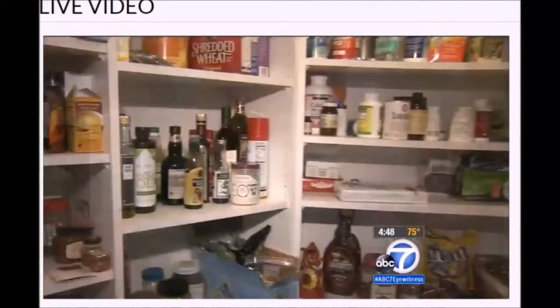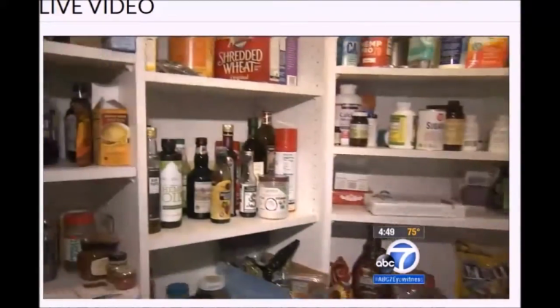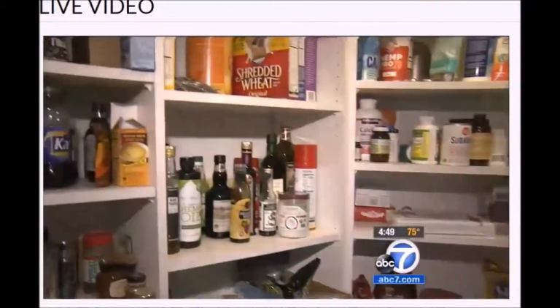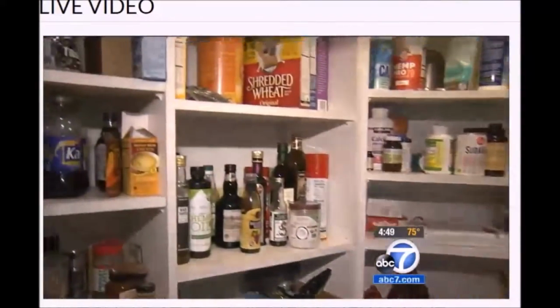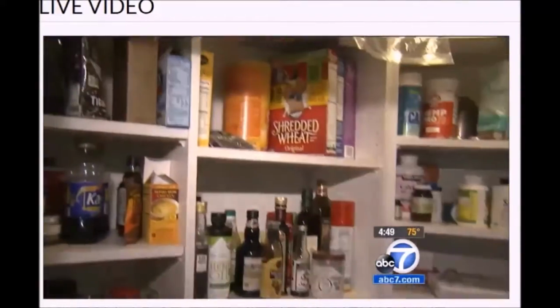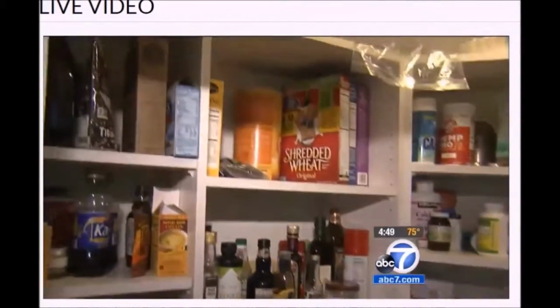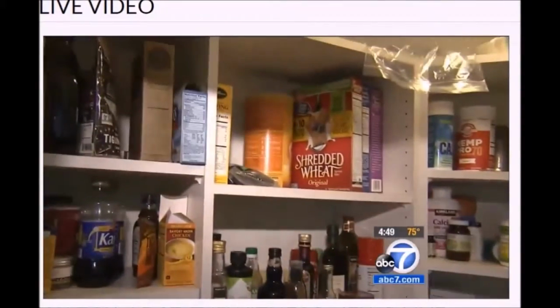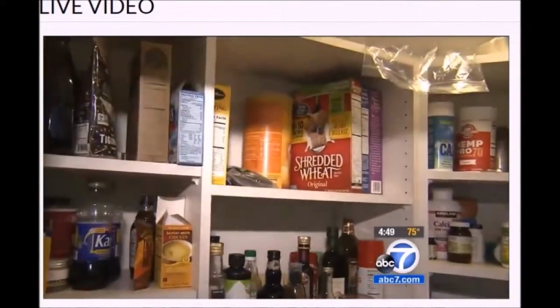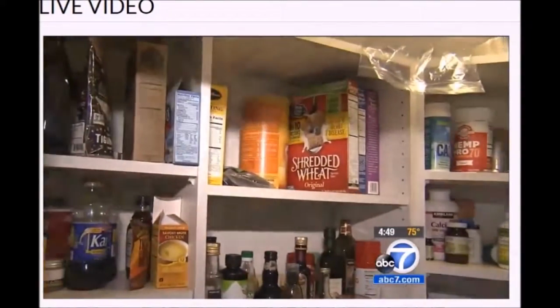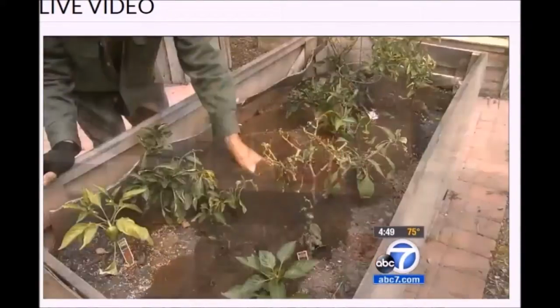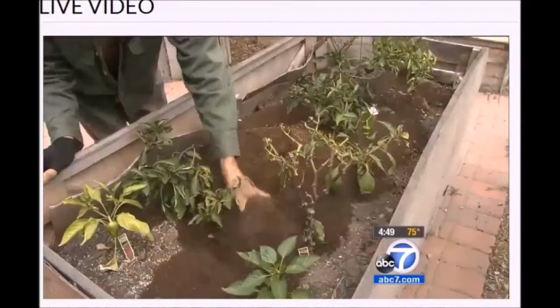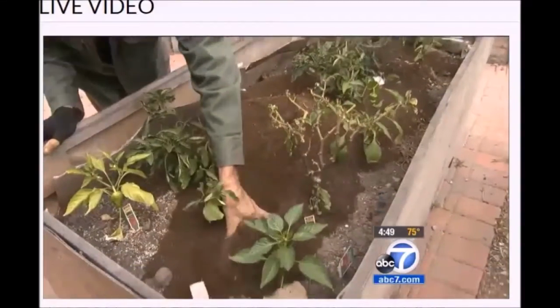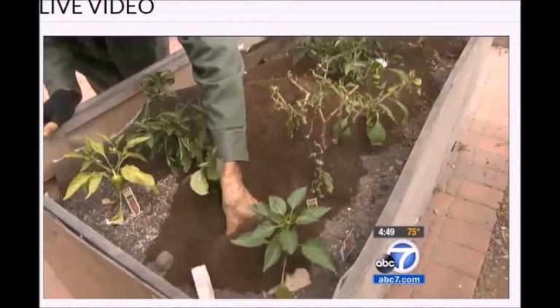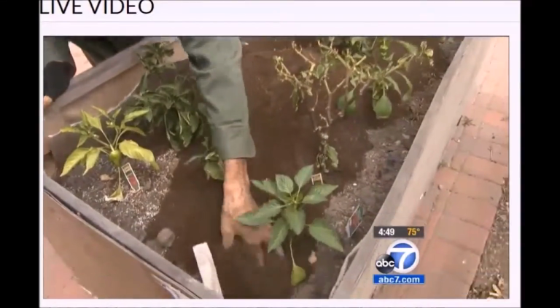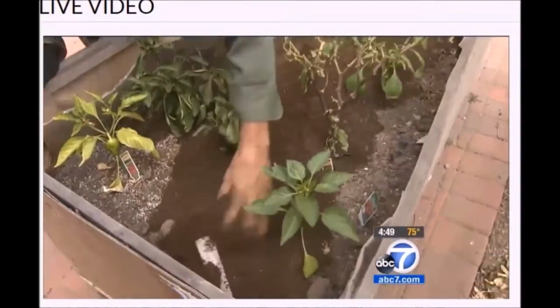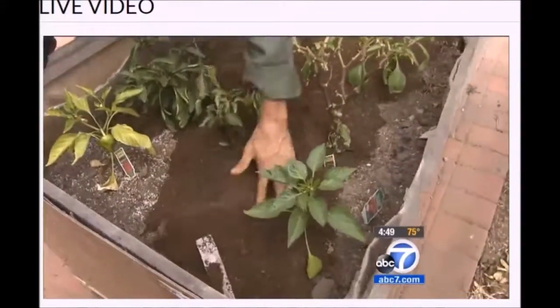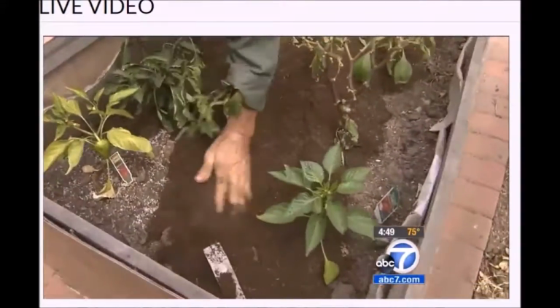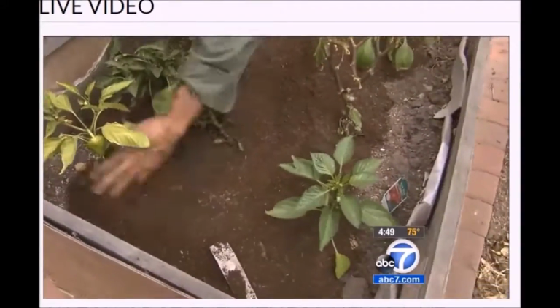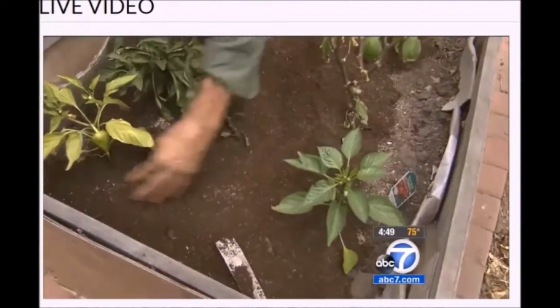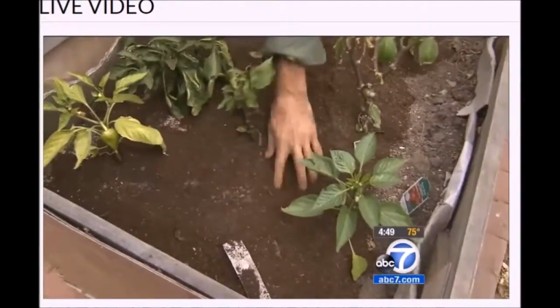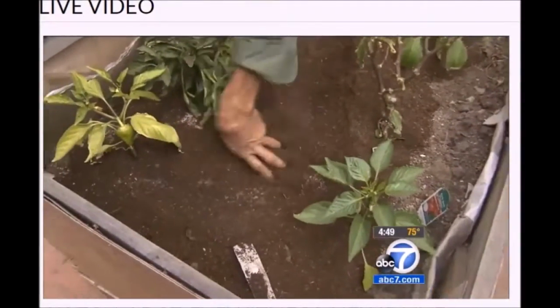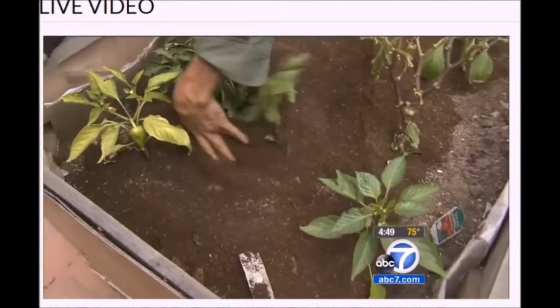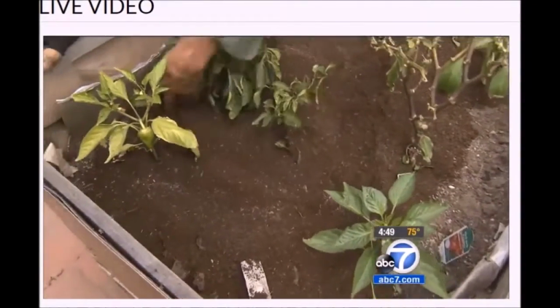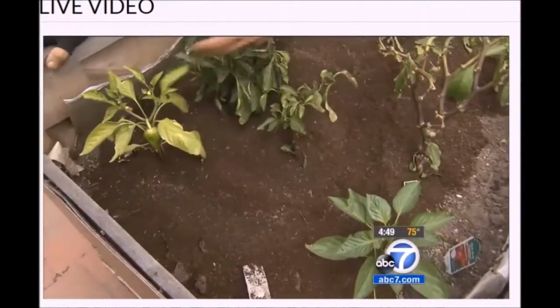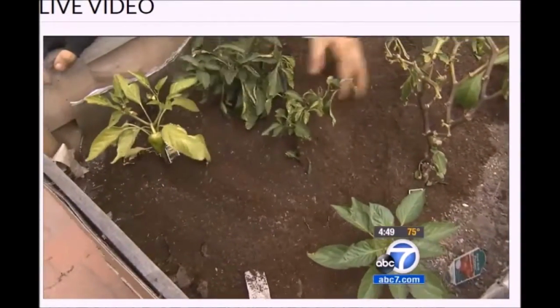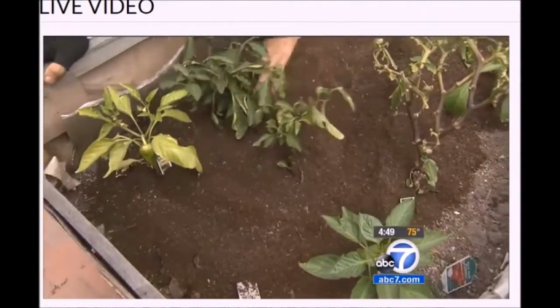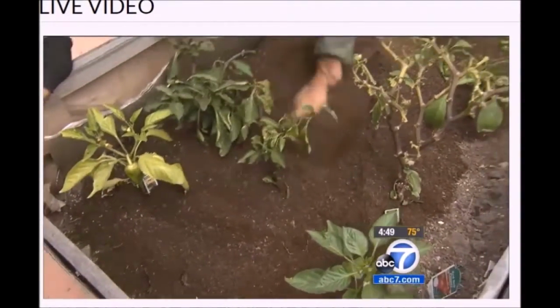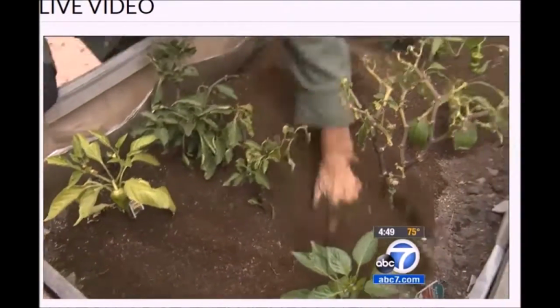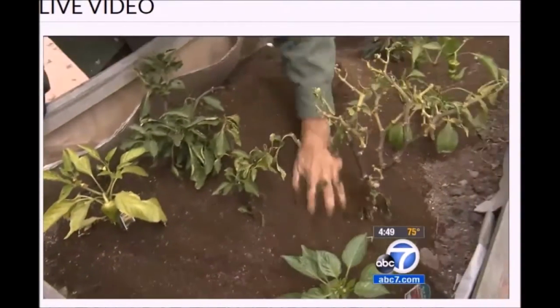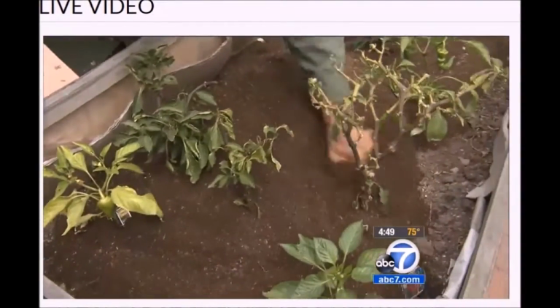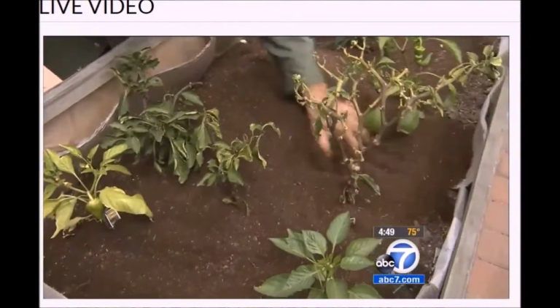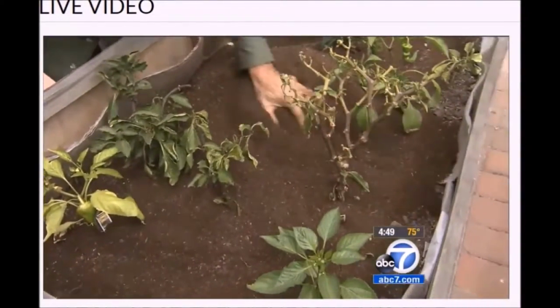So with a little help from your pantry, your edible garden has a fighting chance. Lori Corbin, ABC7 Eyewitness News.